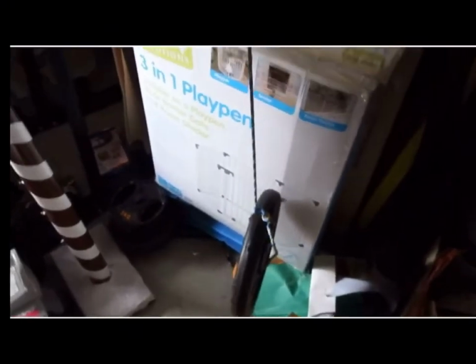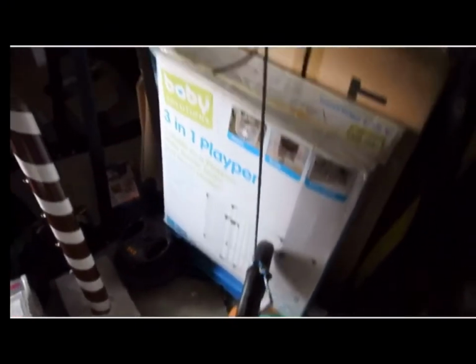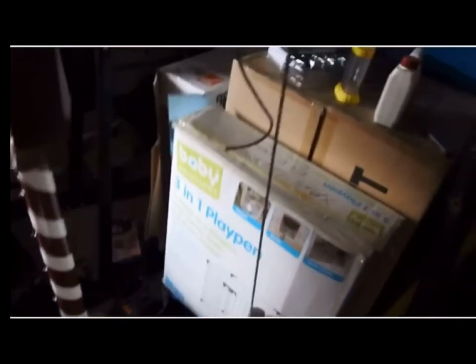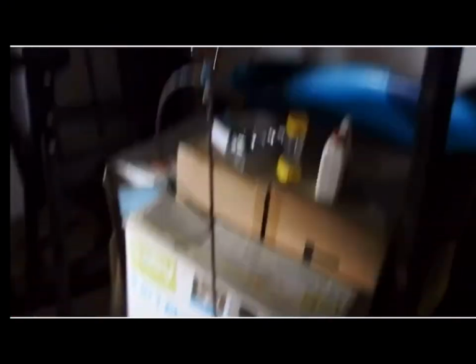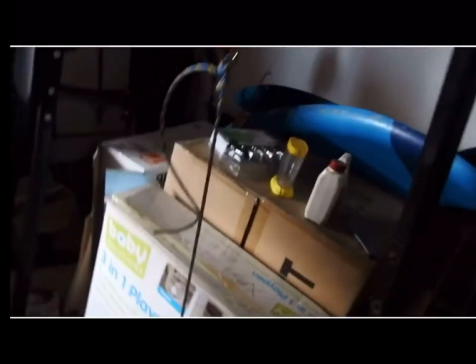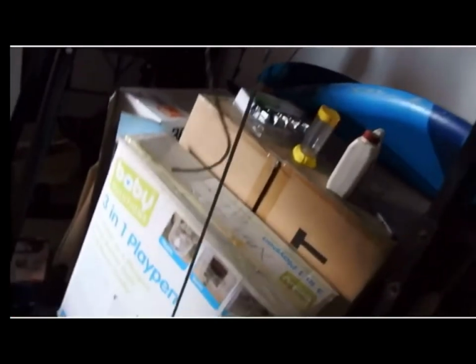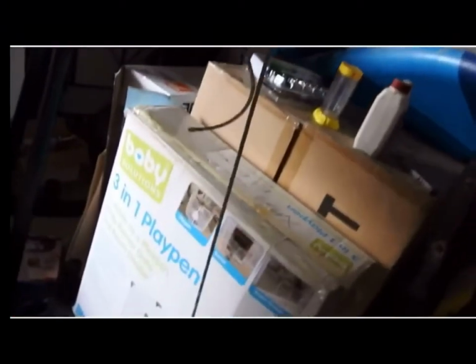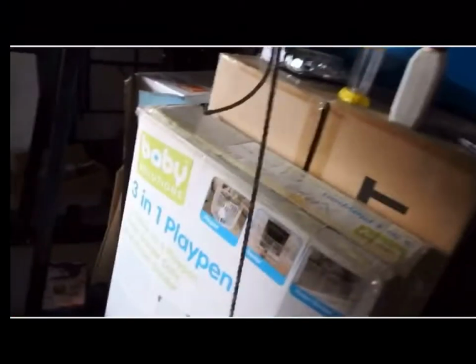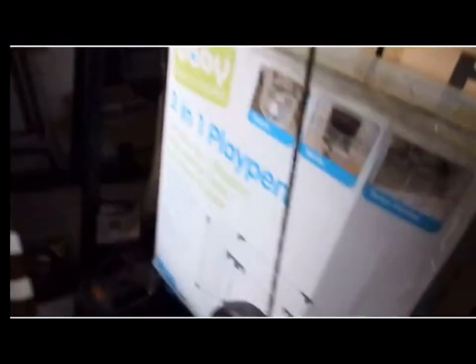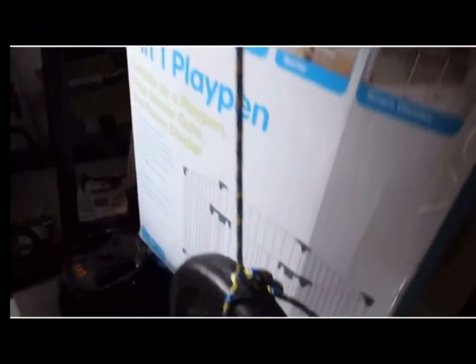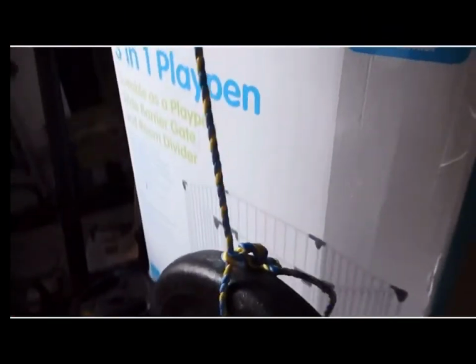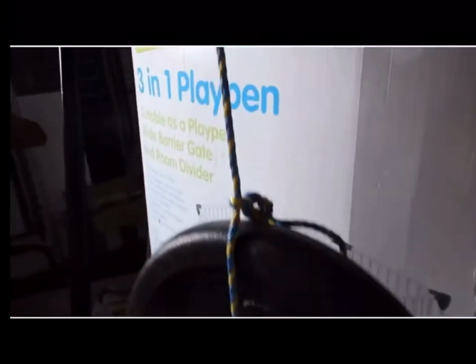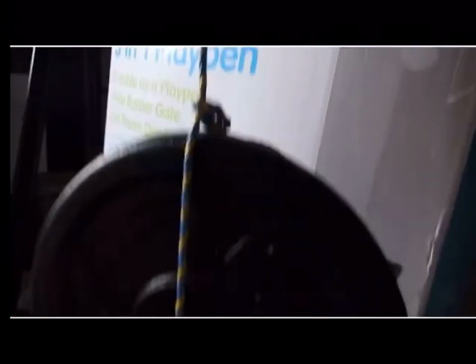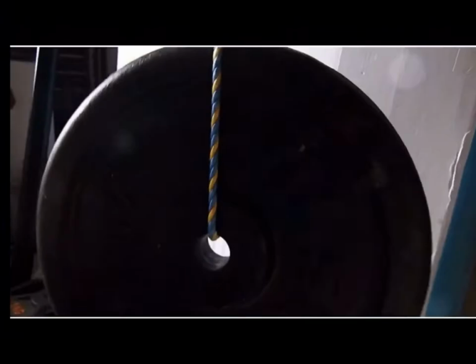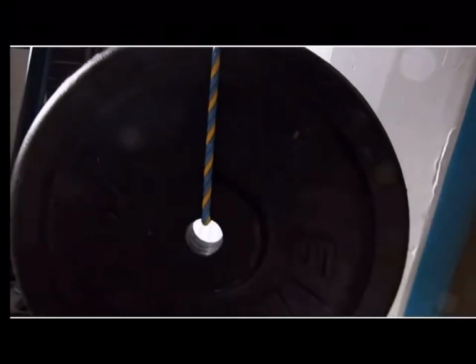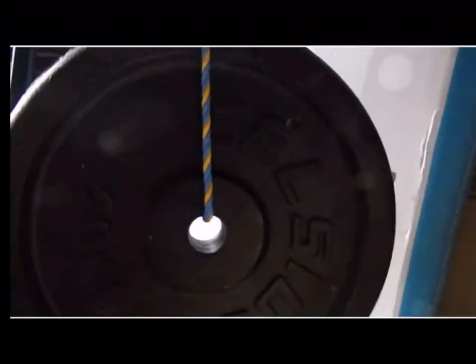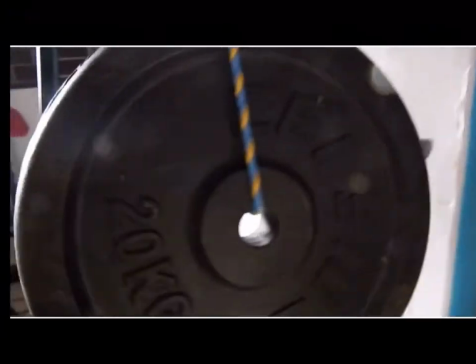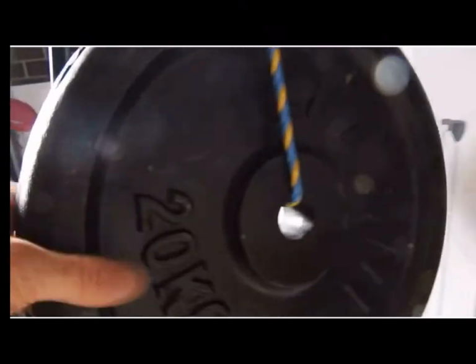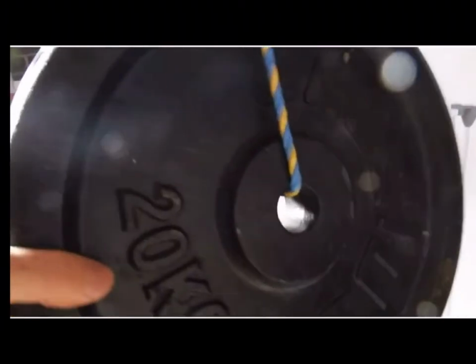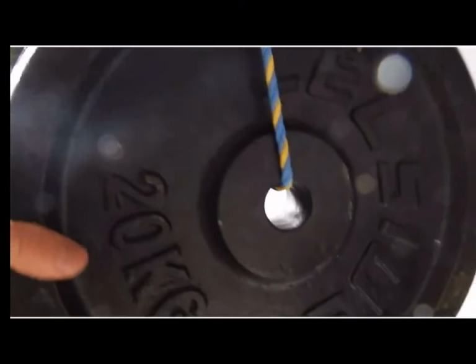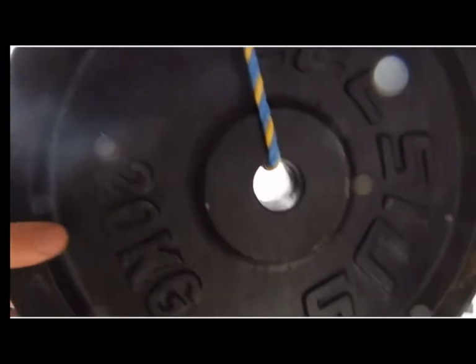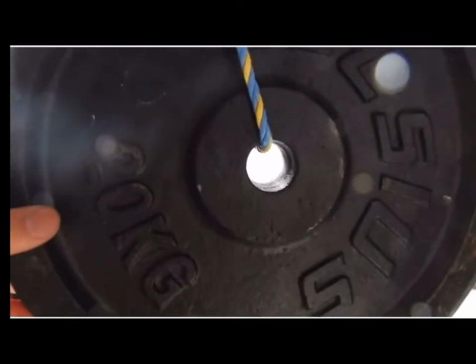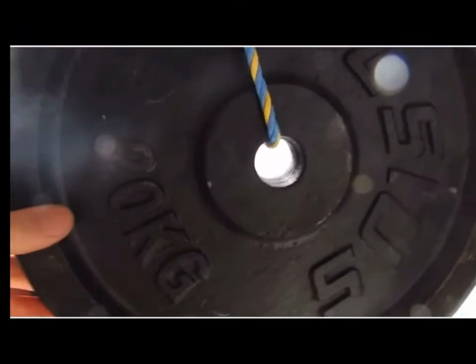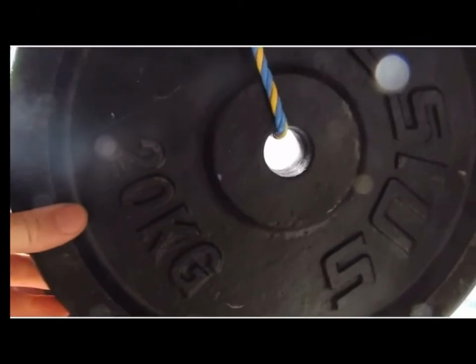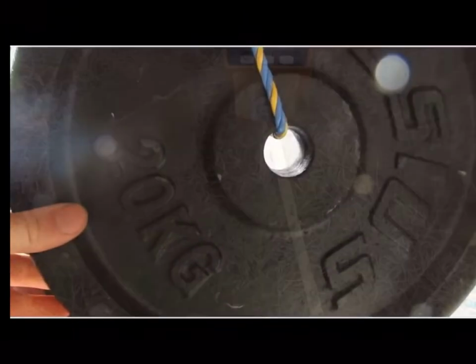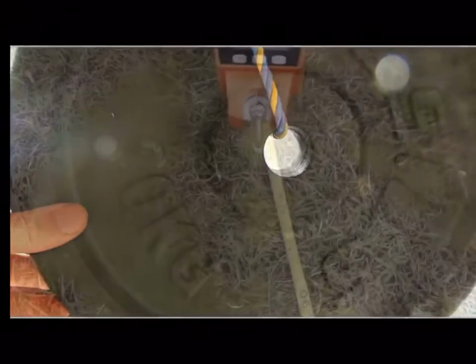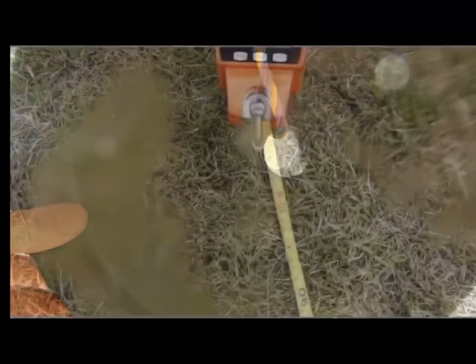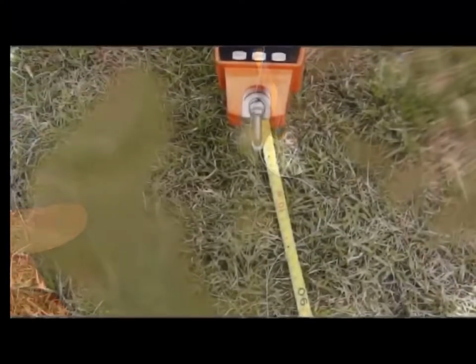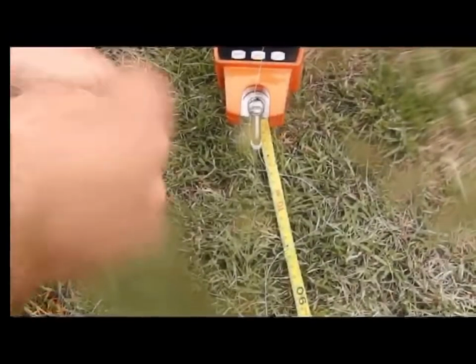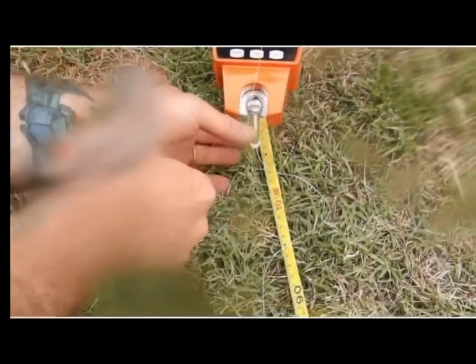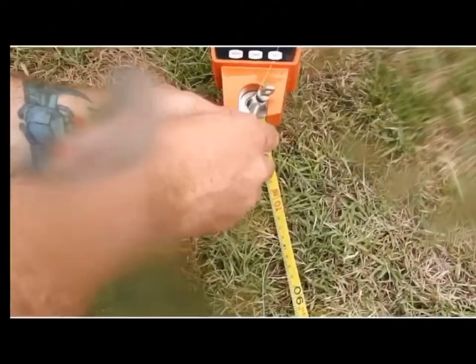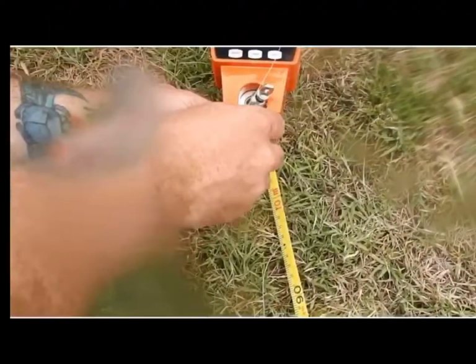This dynamometer measures in kilograms, pounds, and newtons.